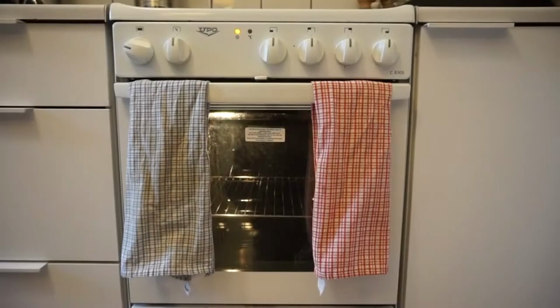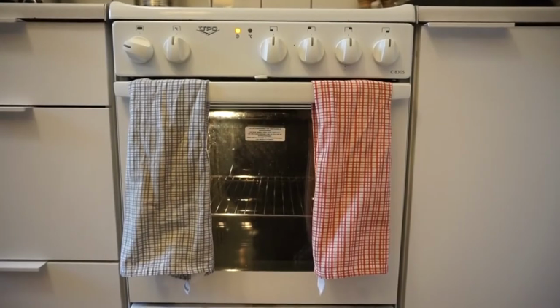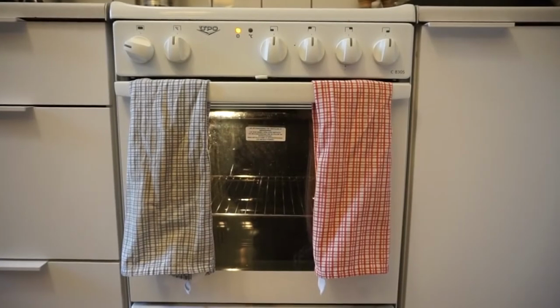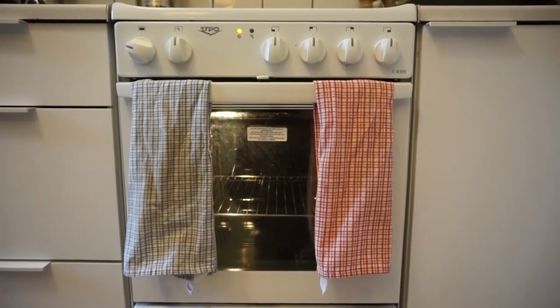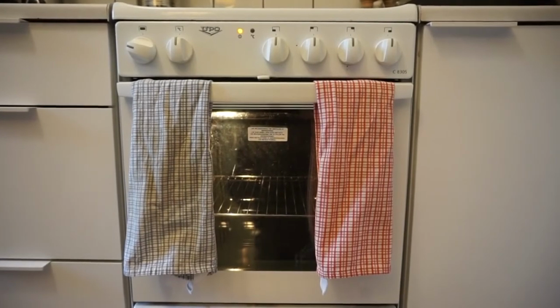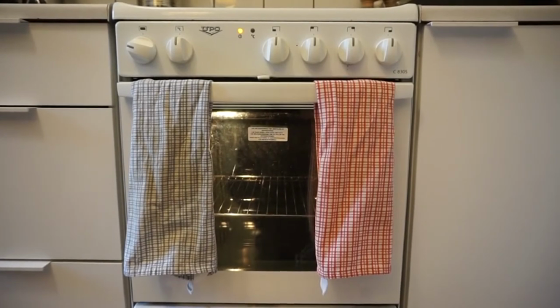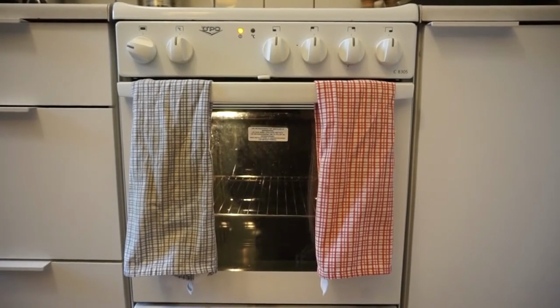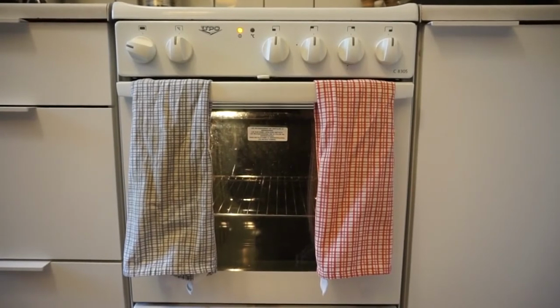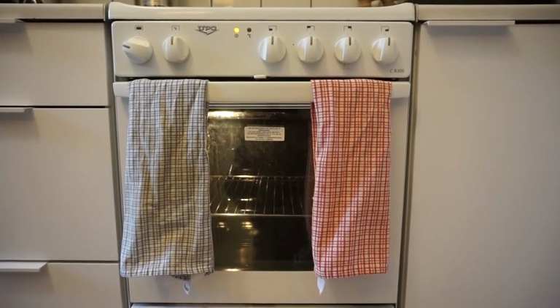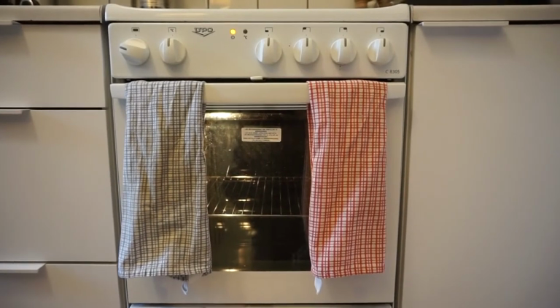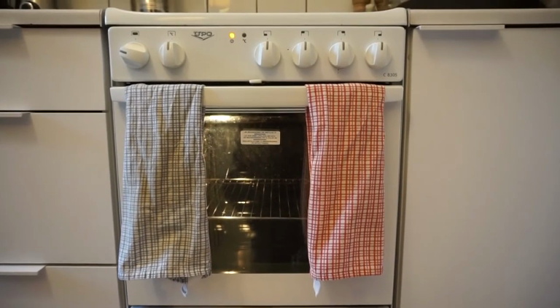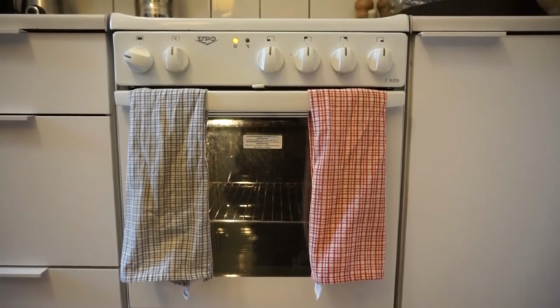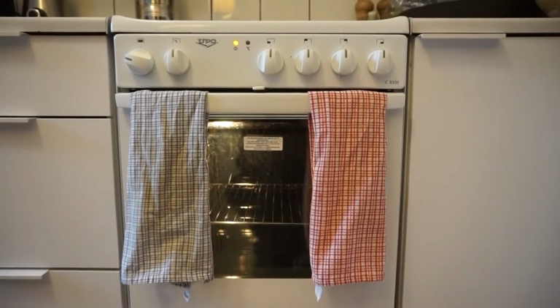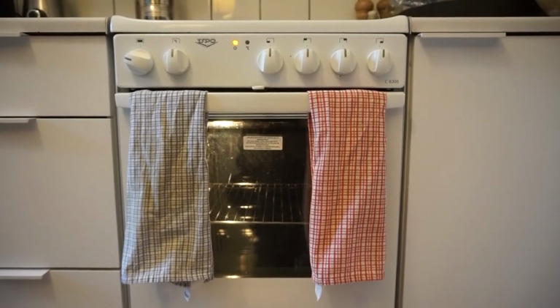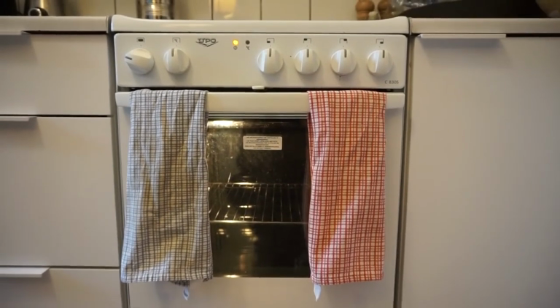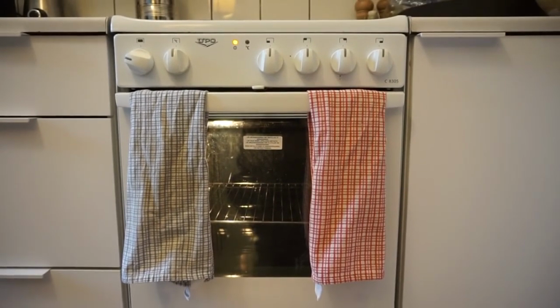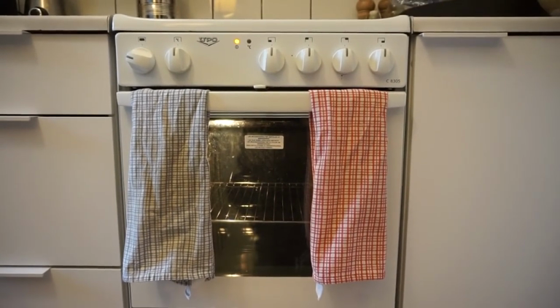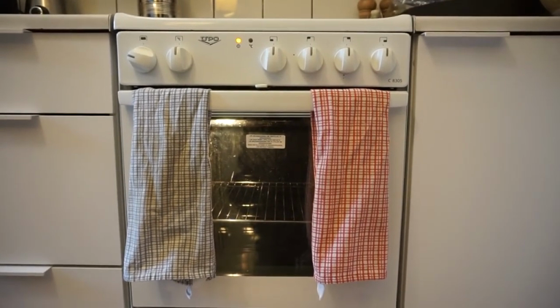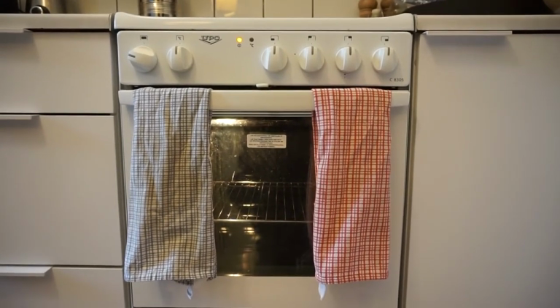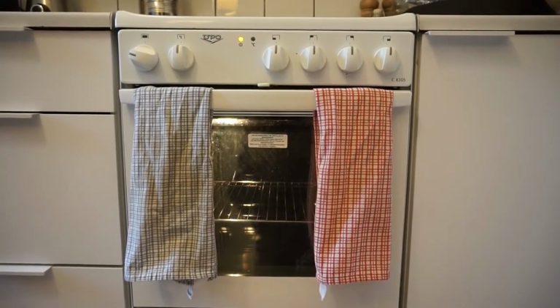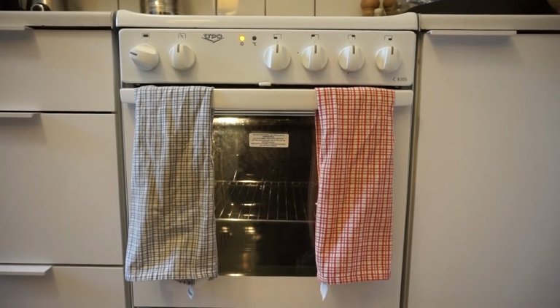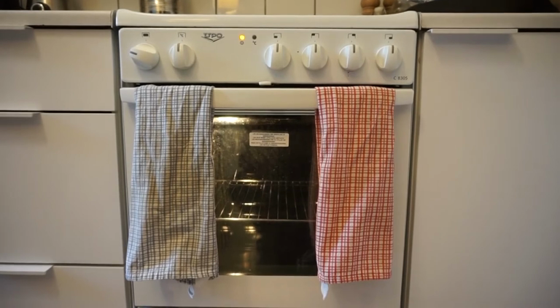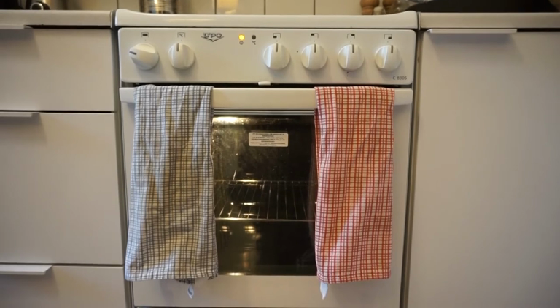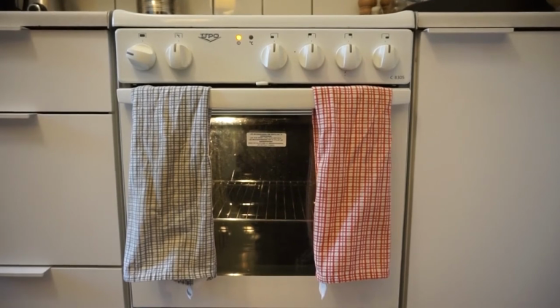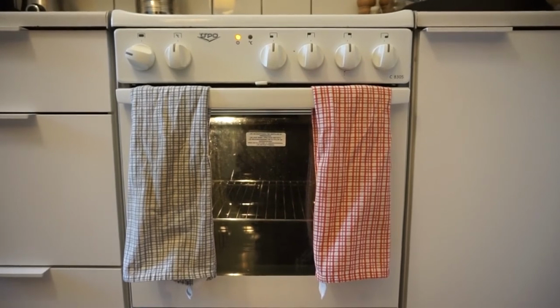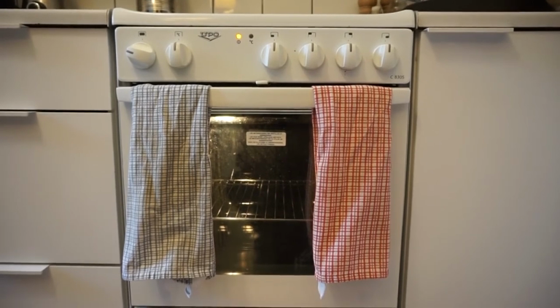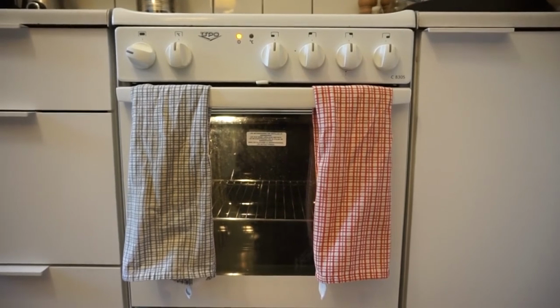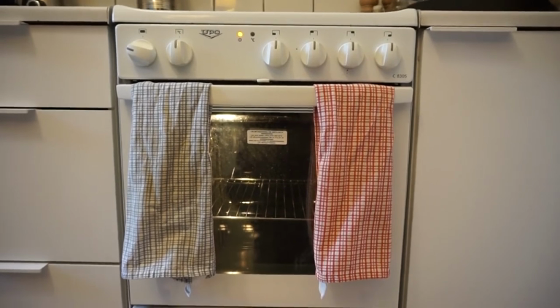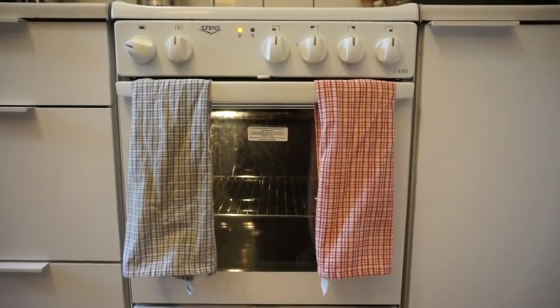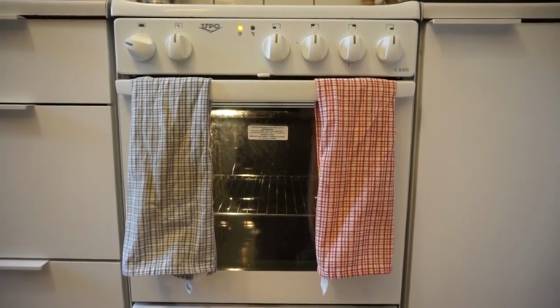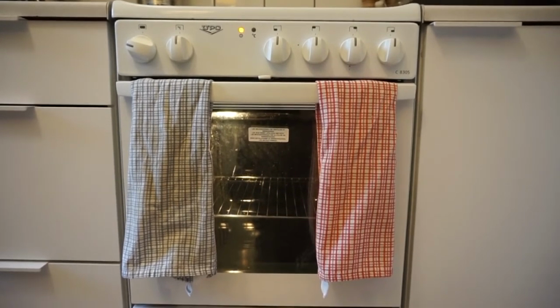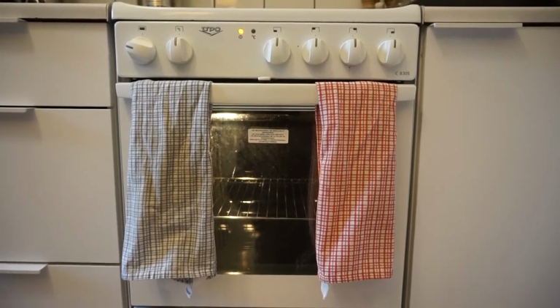Let's continue the tour. Nothing special here — this is my oven where I make my muesli or lasagna or whatever other things I want to make there.